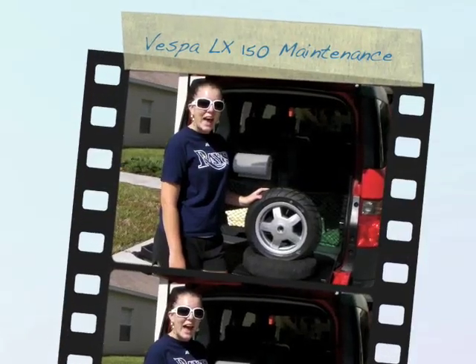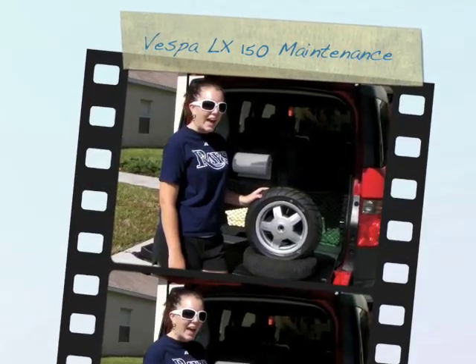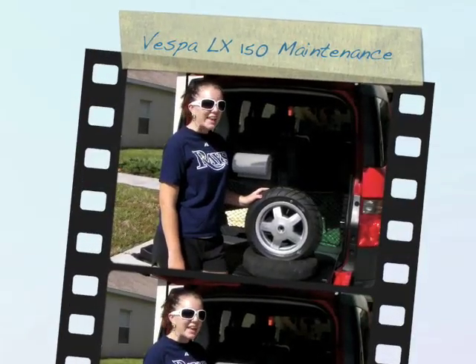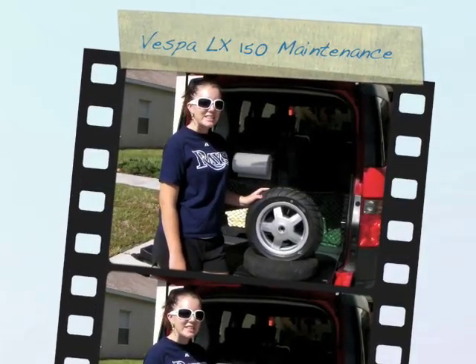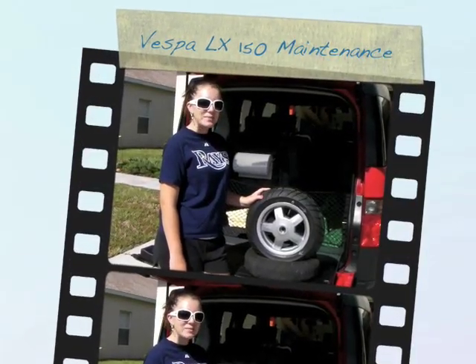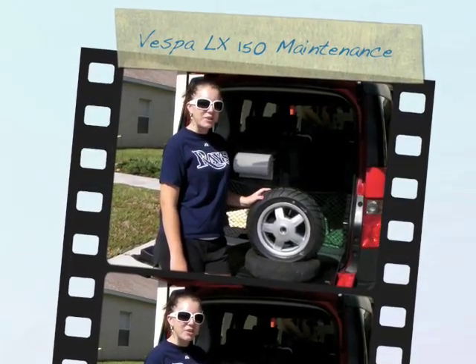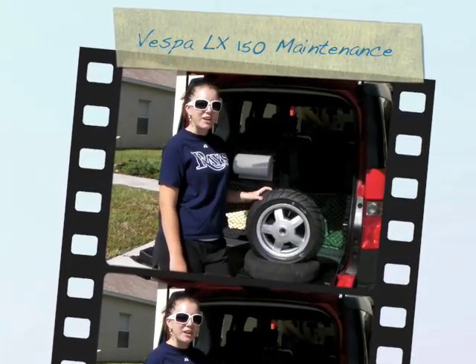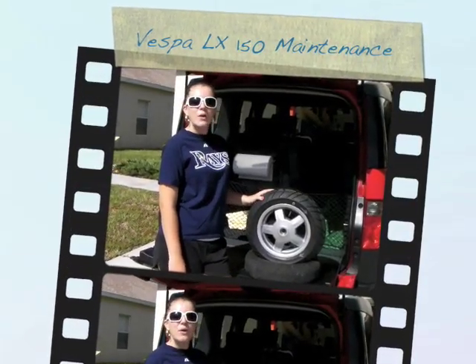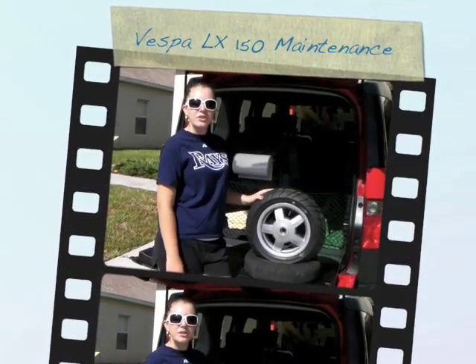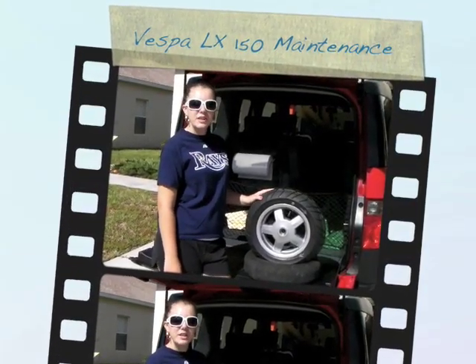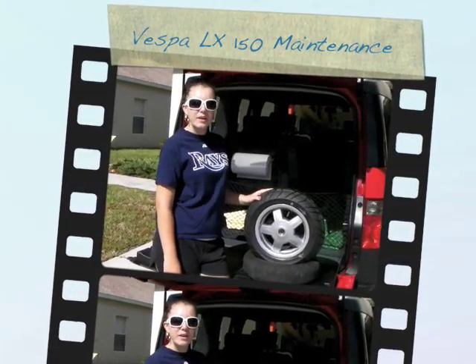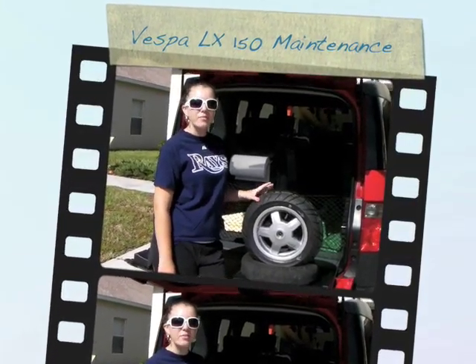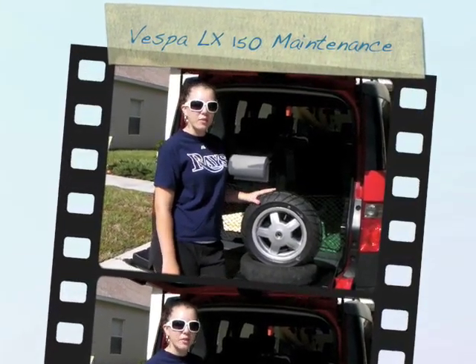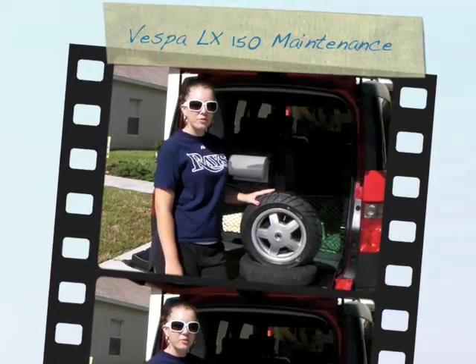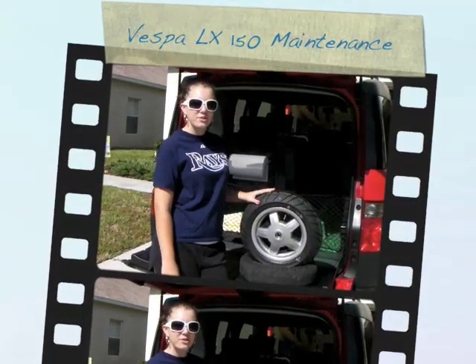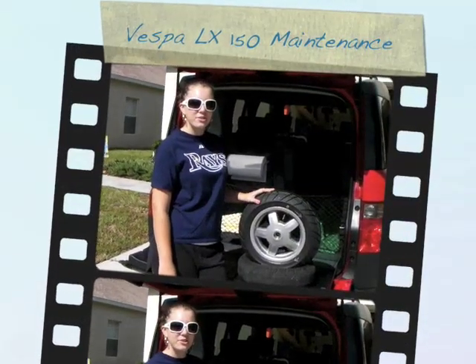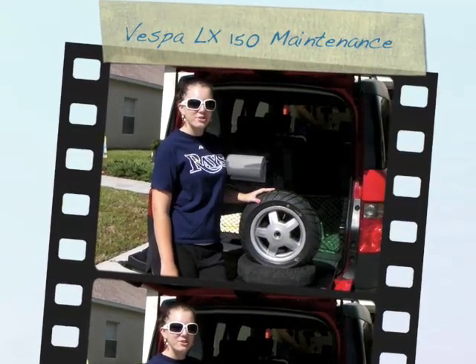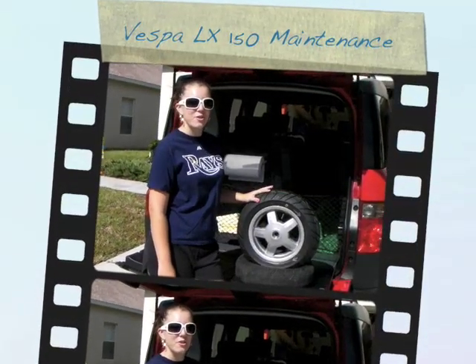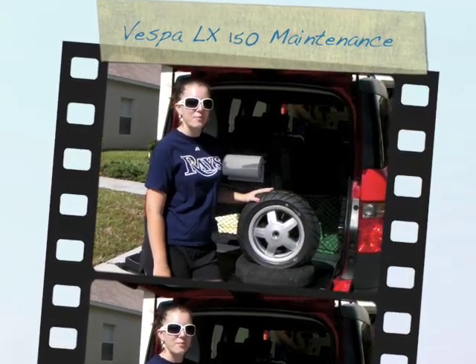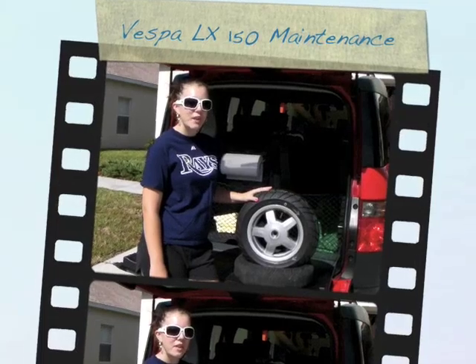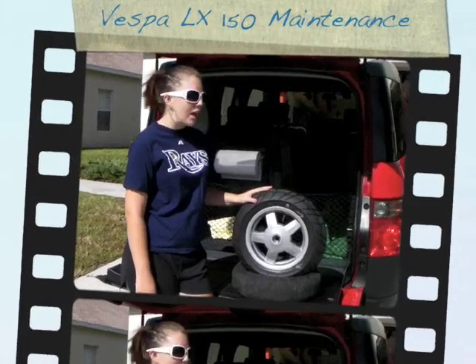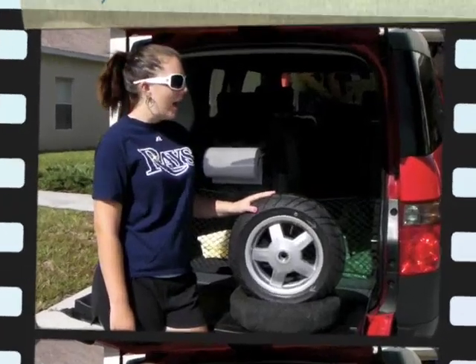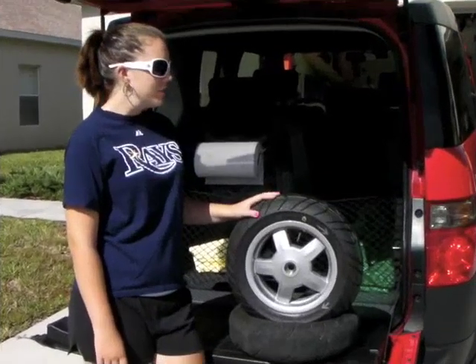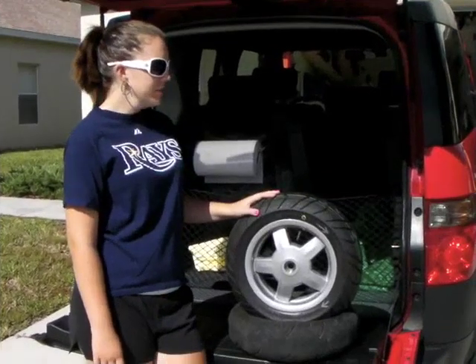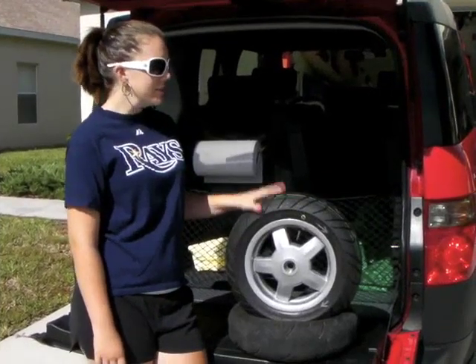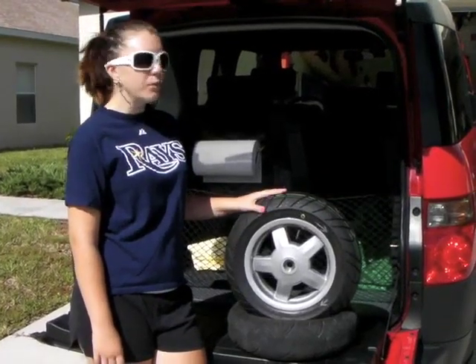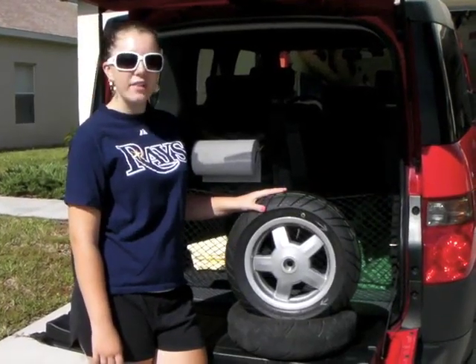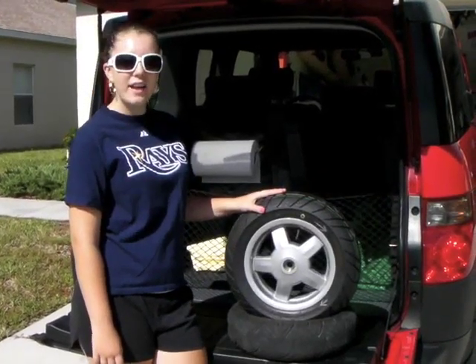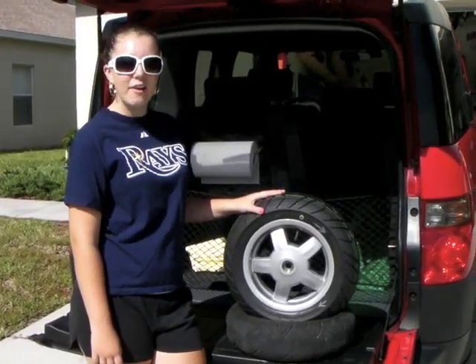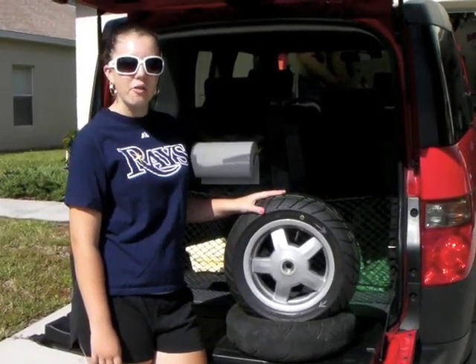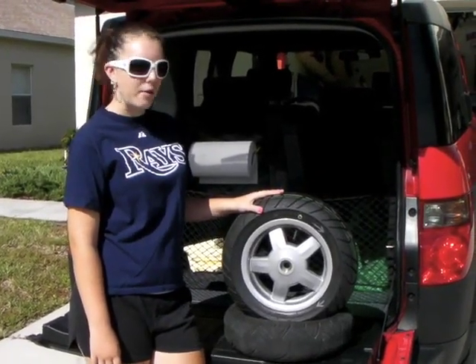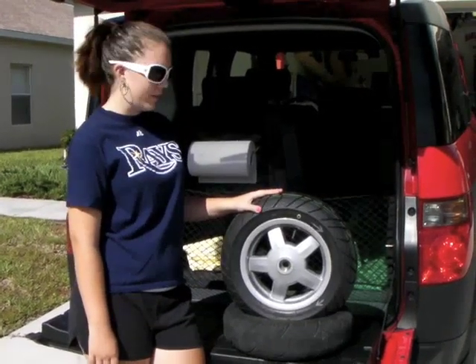Hi, this is Maureen. We just got back from the local scooter store. As you can see, we got the tire remounted.